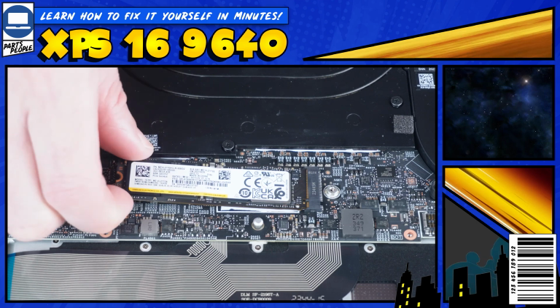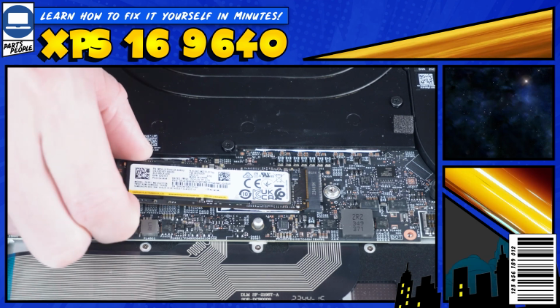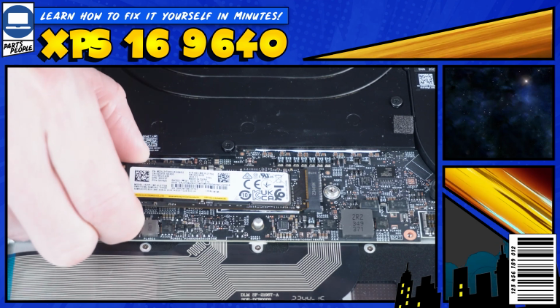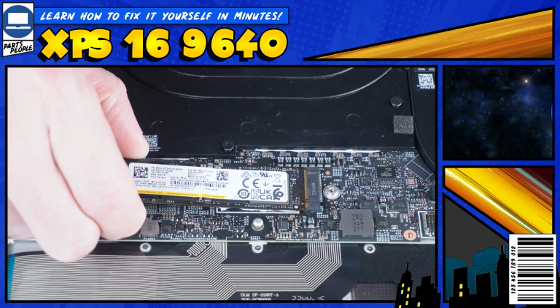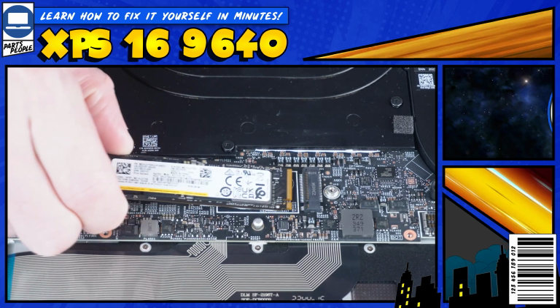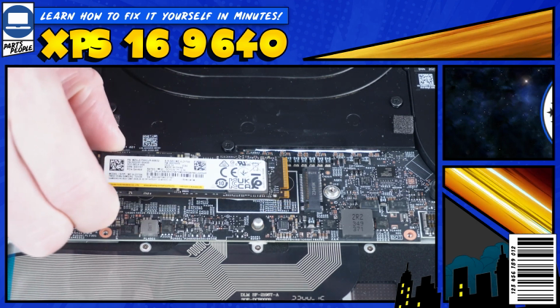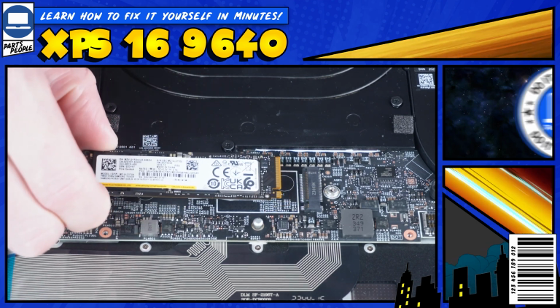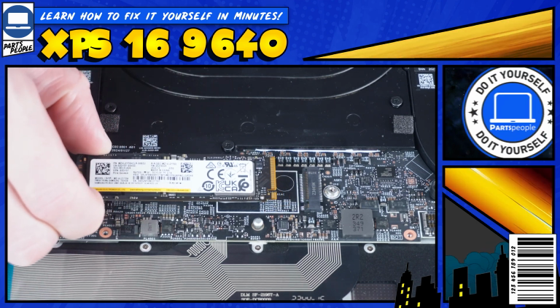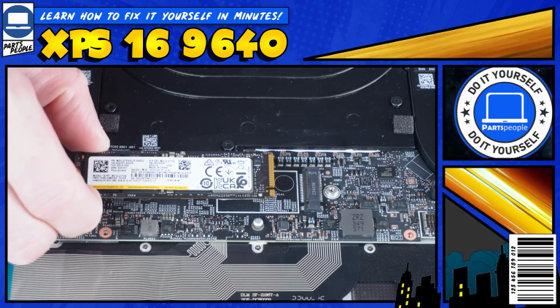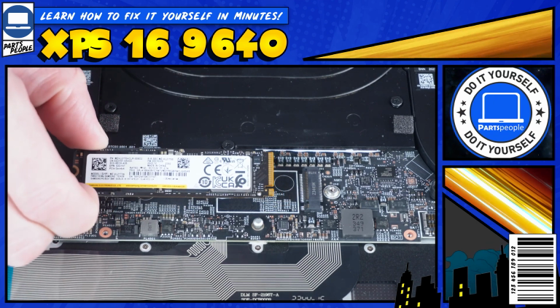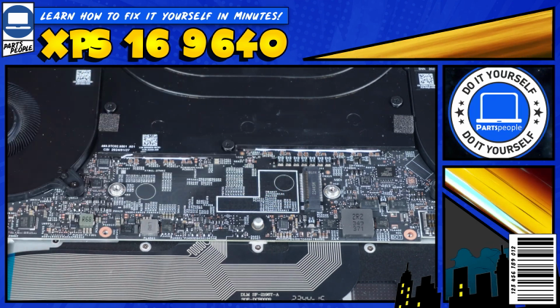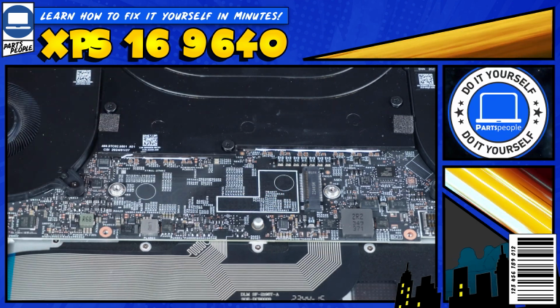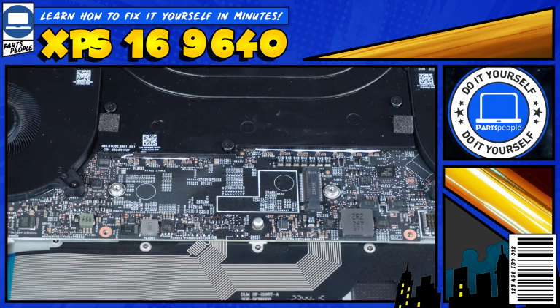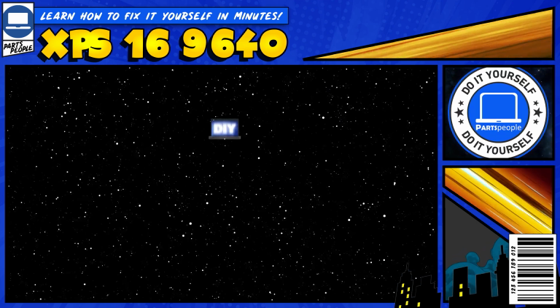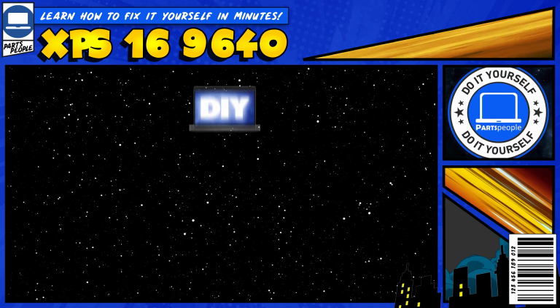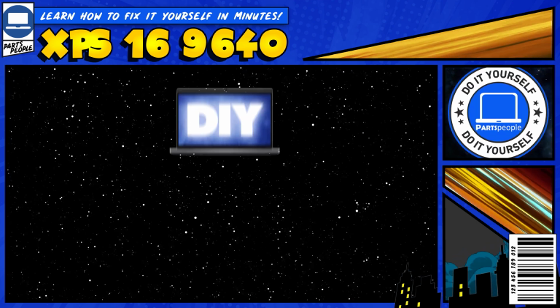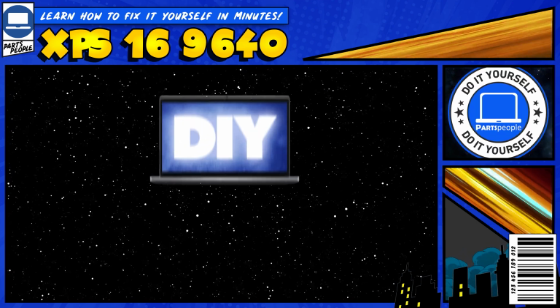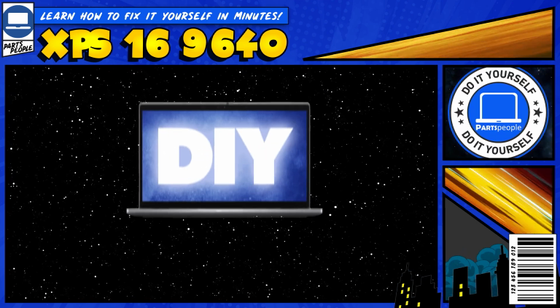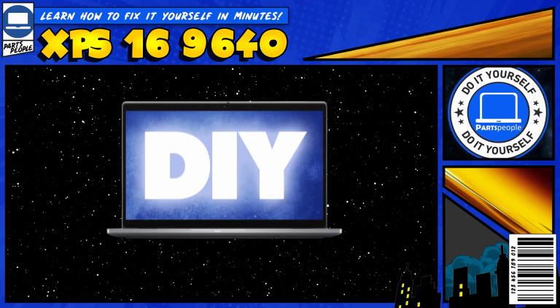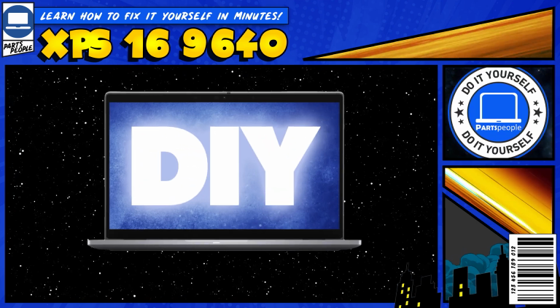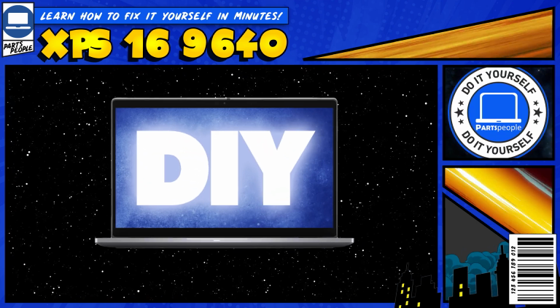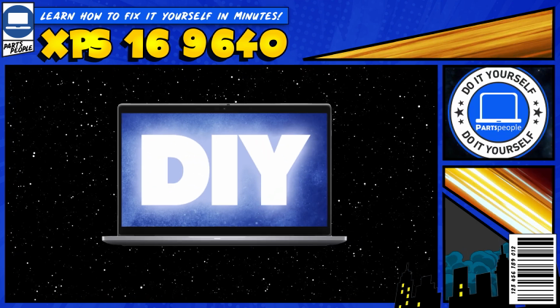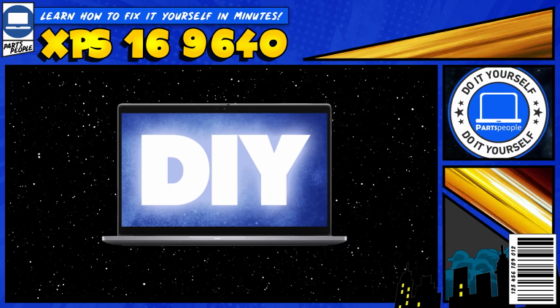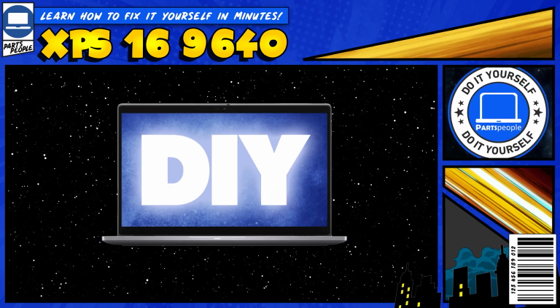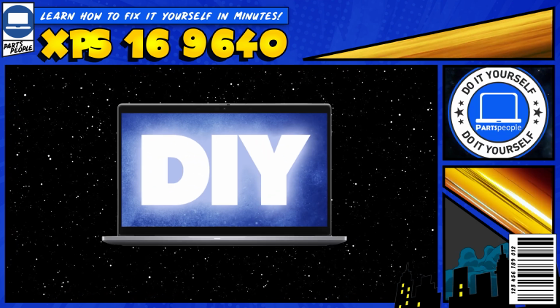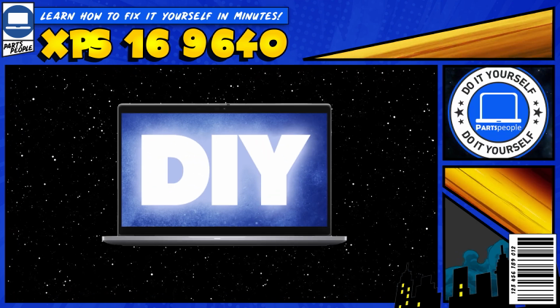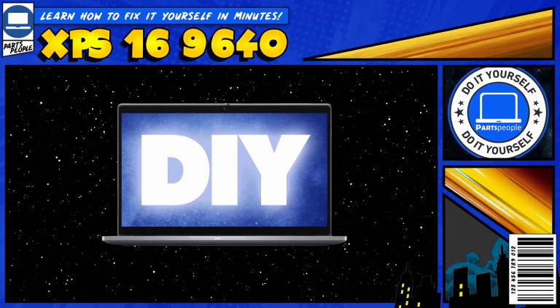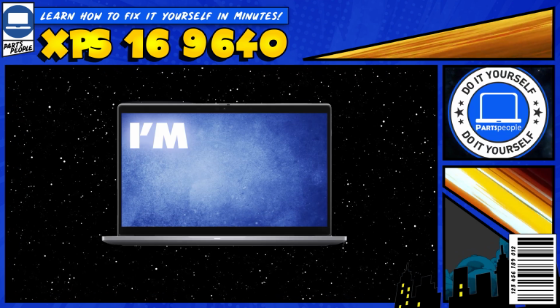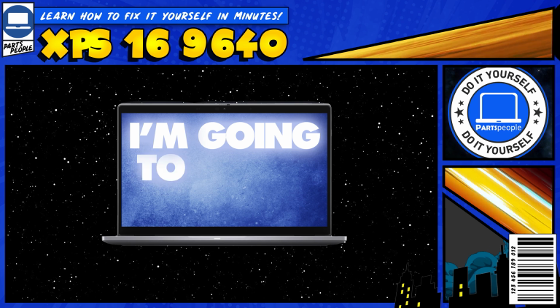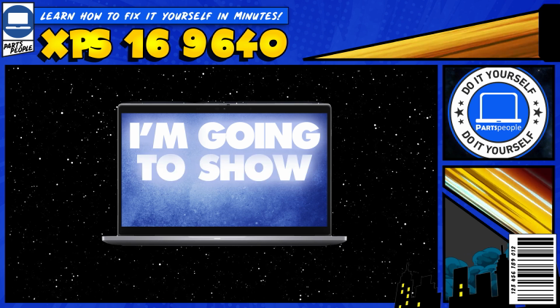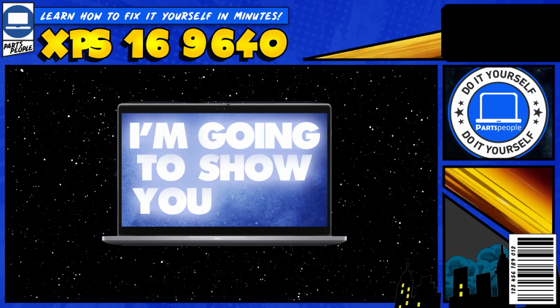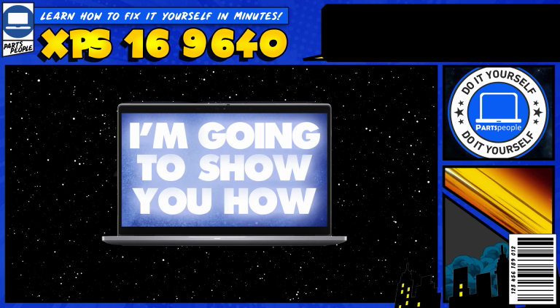Do you need to replace the solid state drive on your Dell XPS 9640? I'm going to show you how.